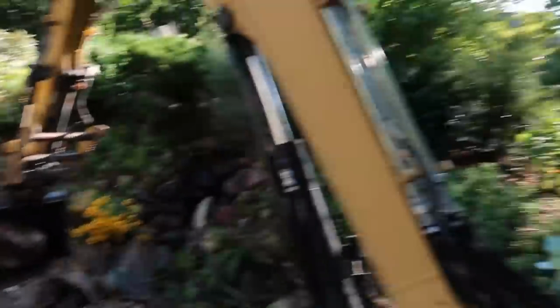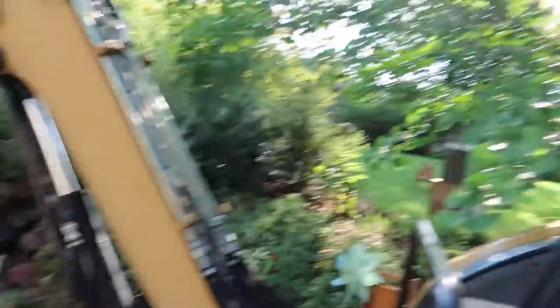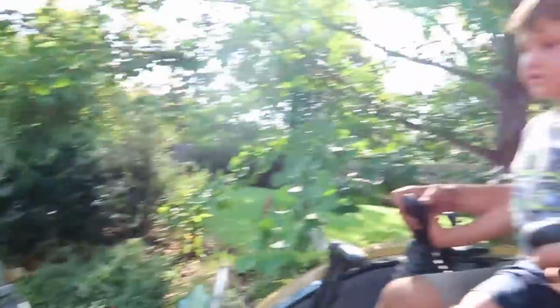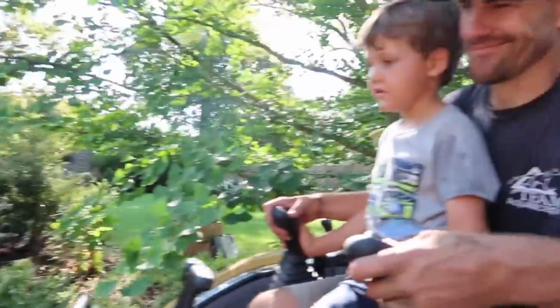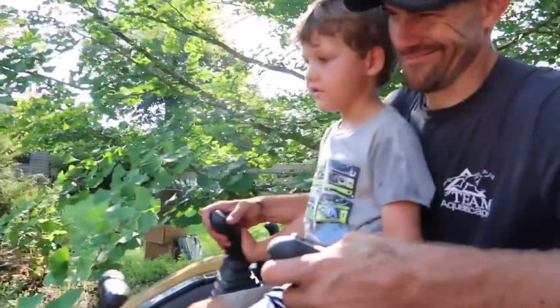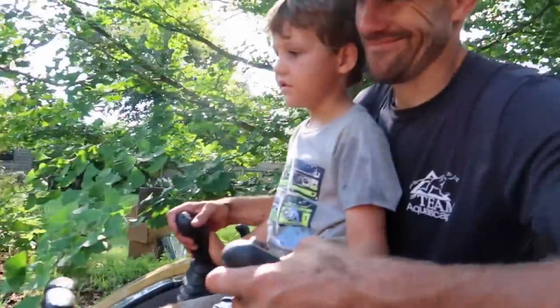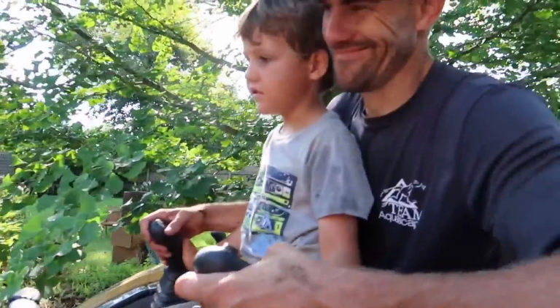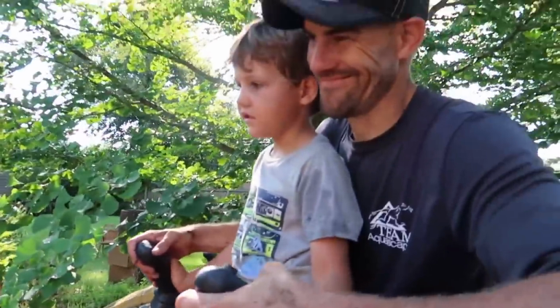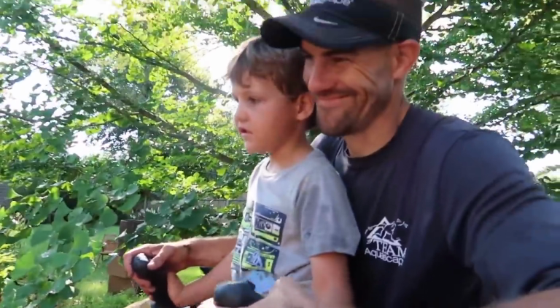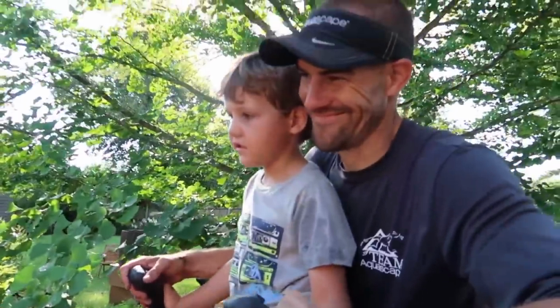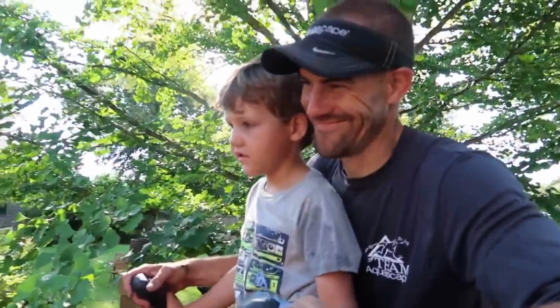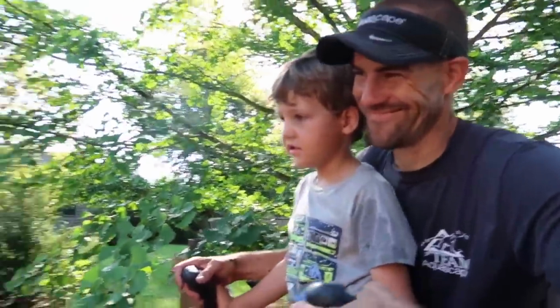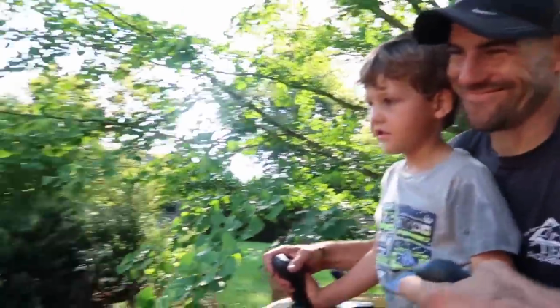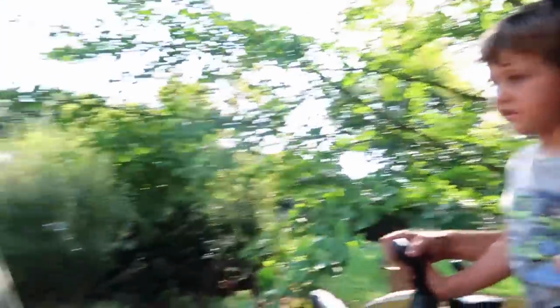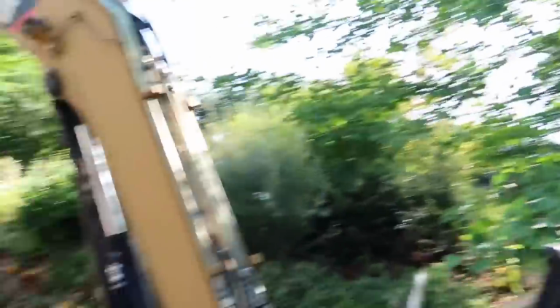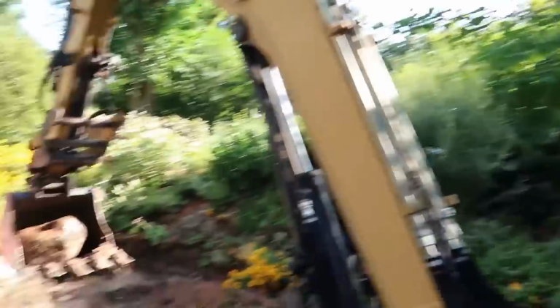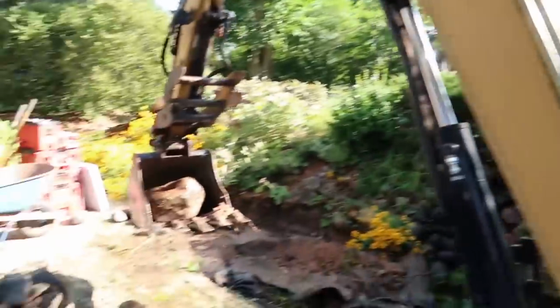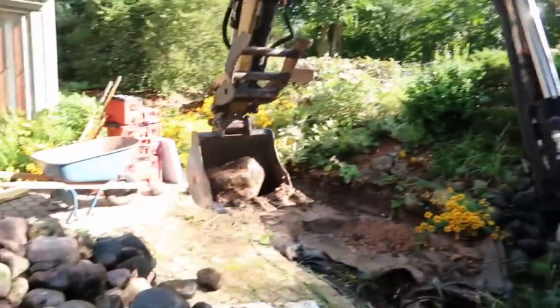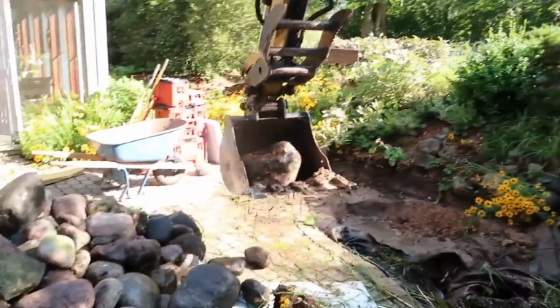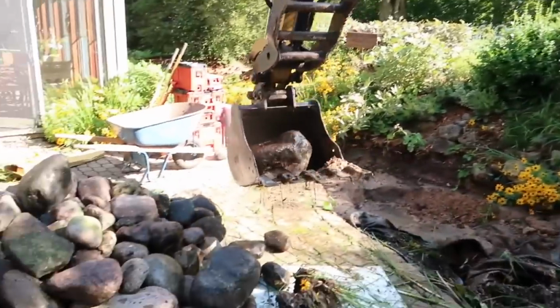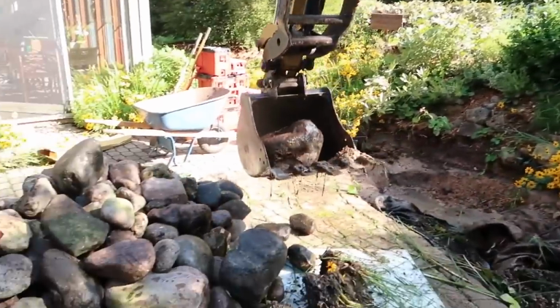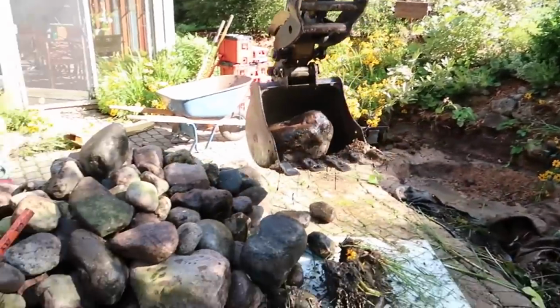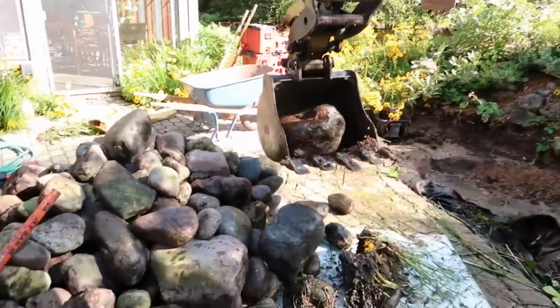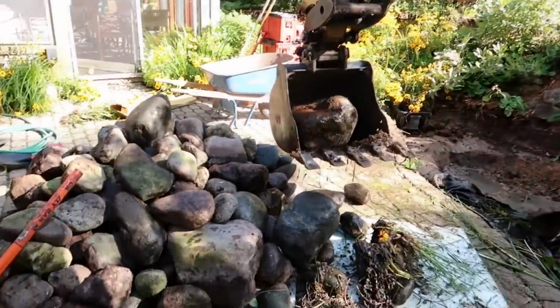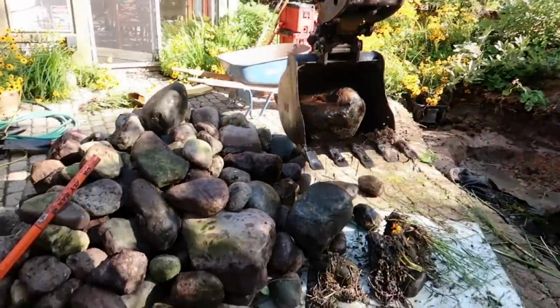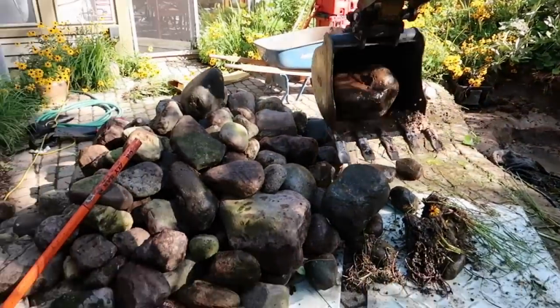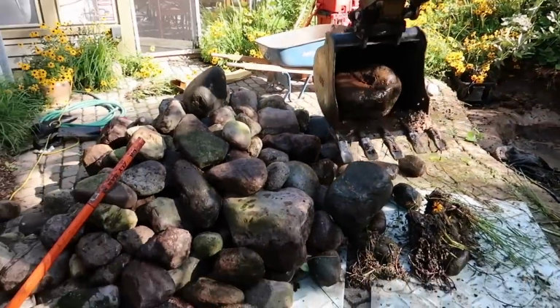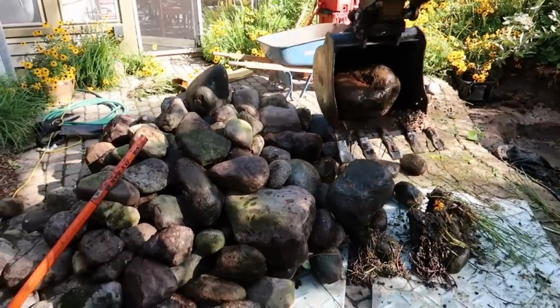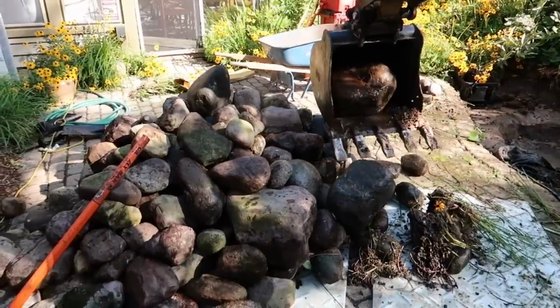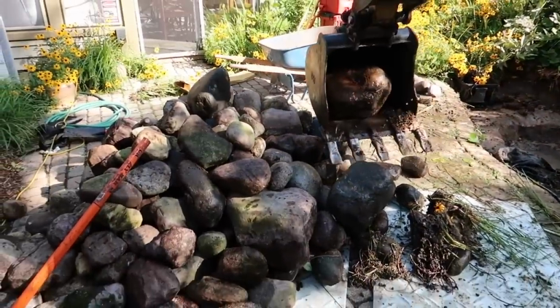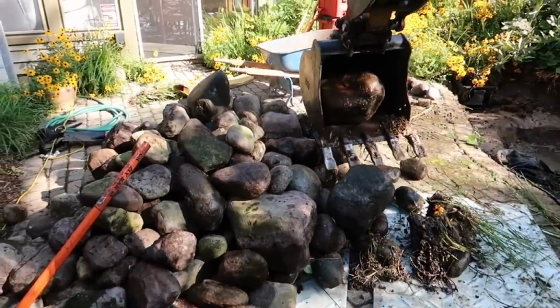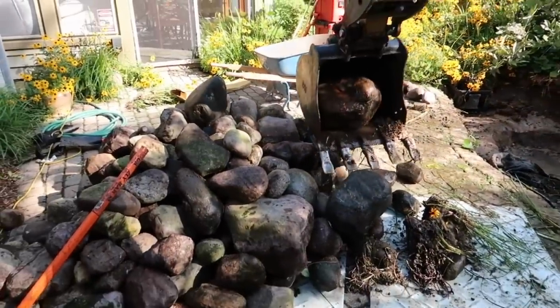That's an operator right there. One boulder at a time, no problem.